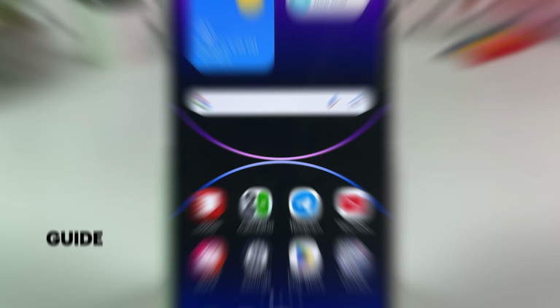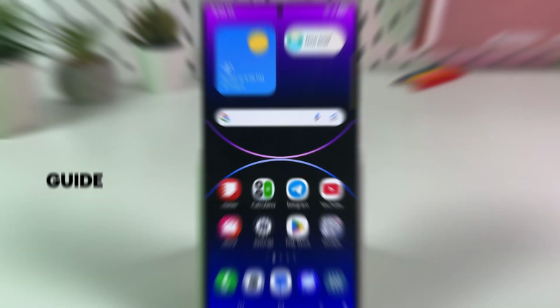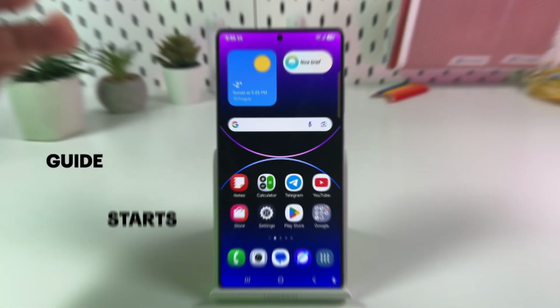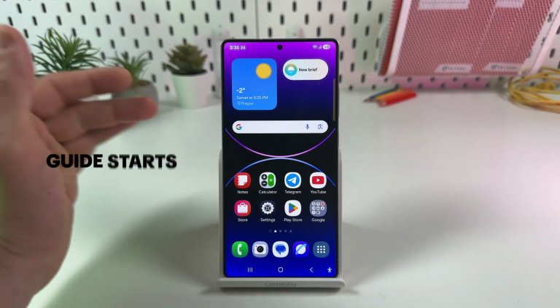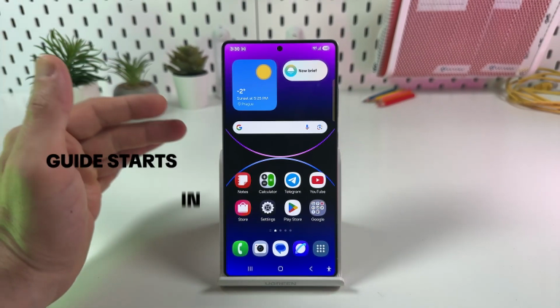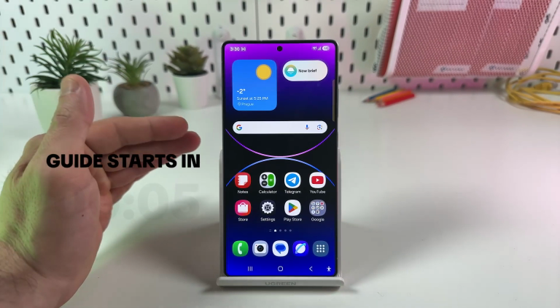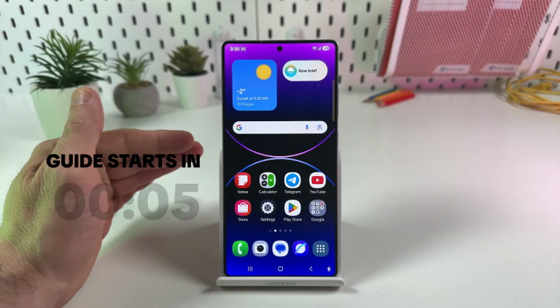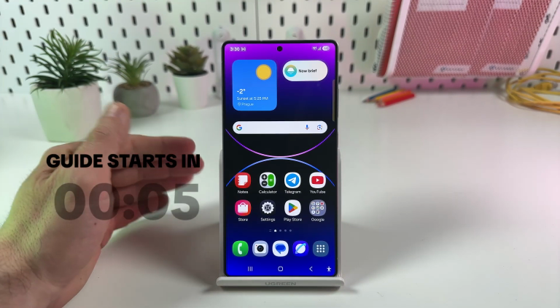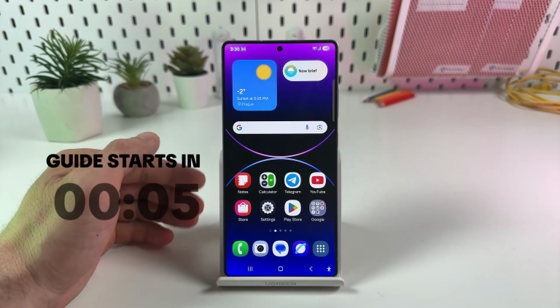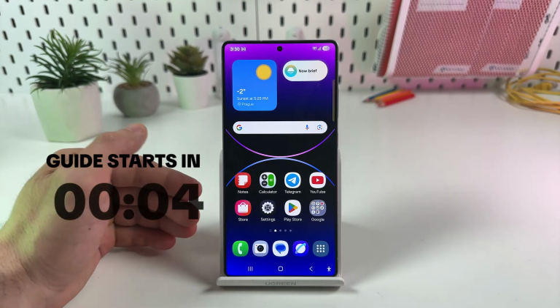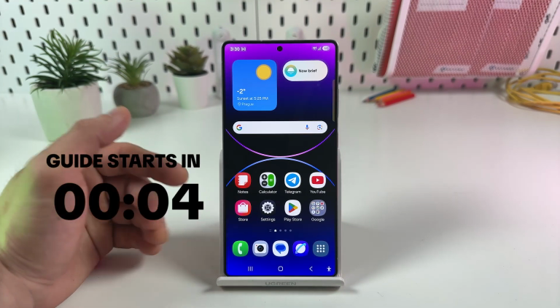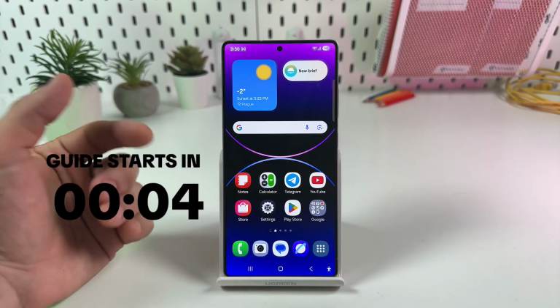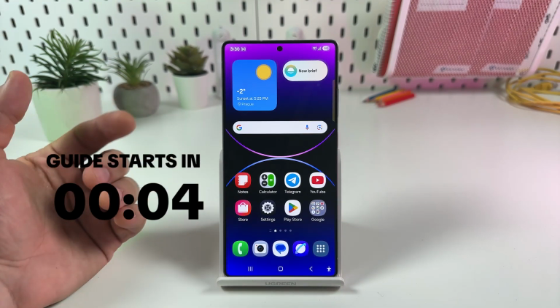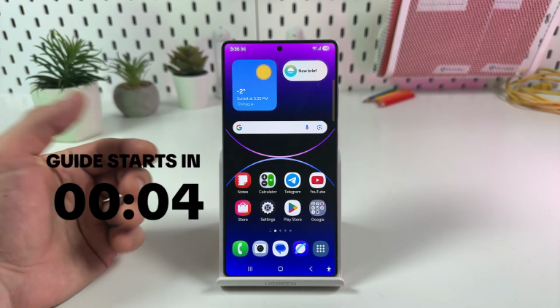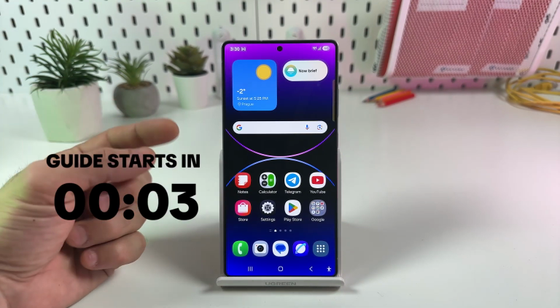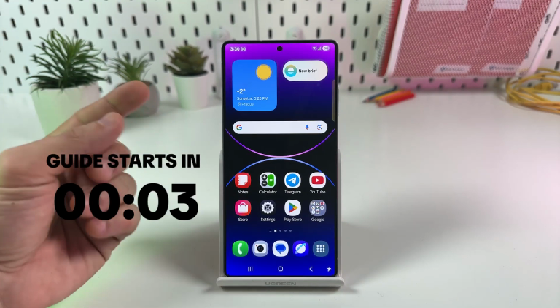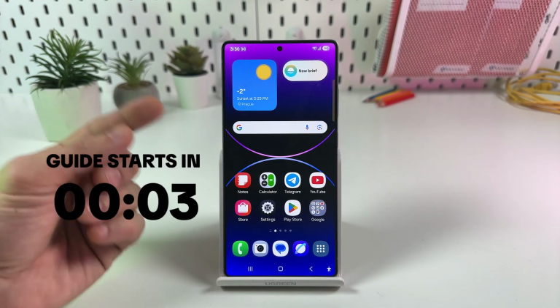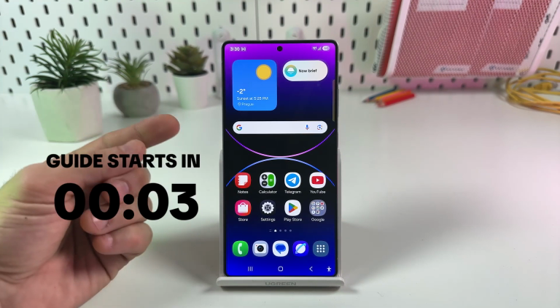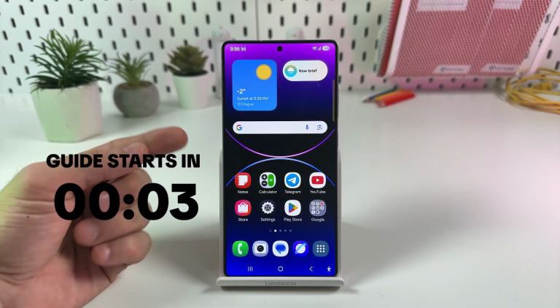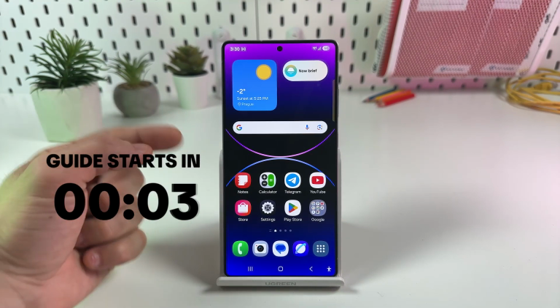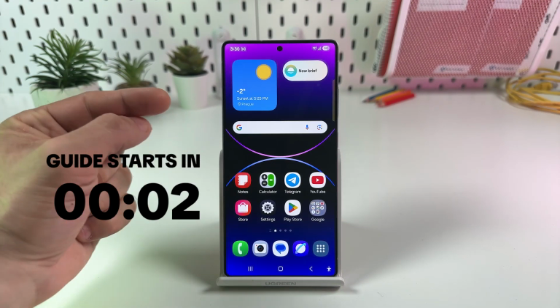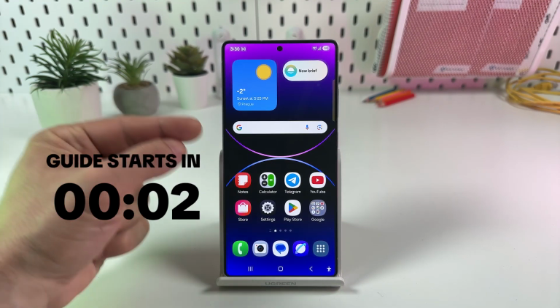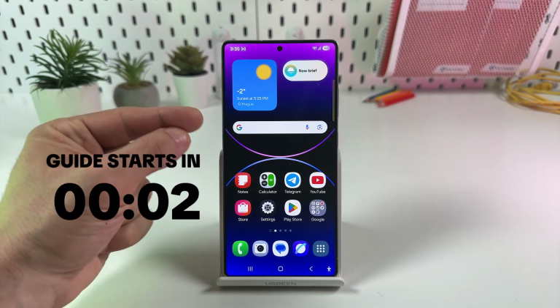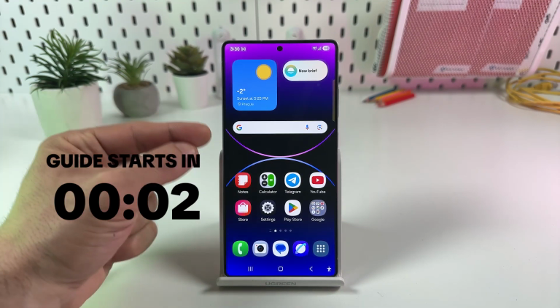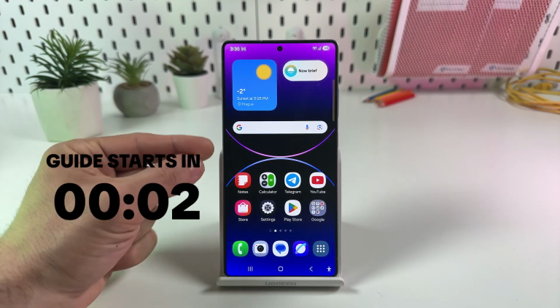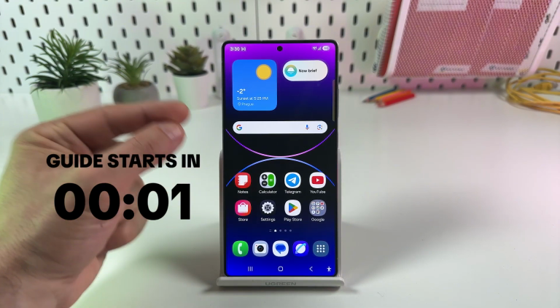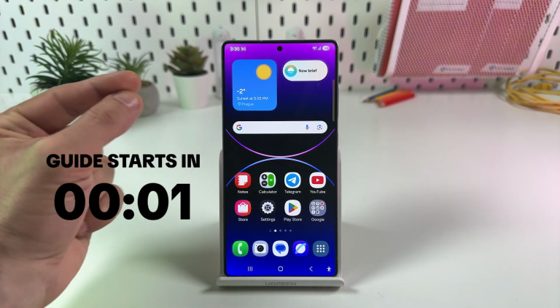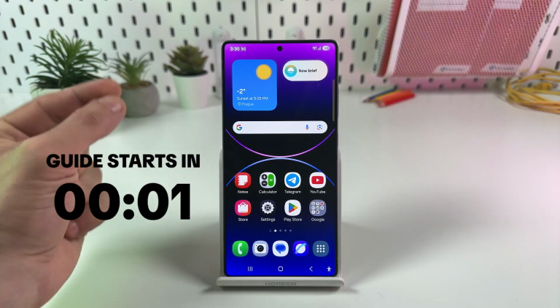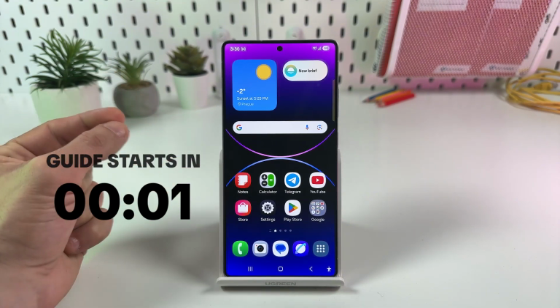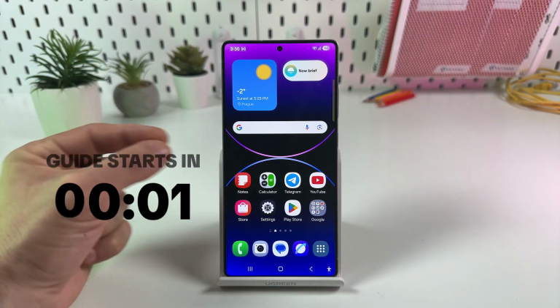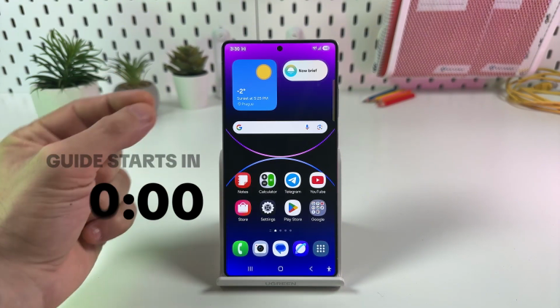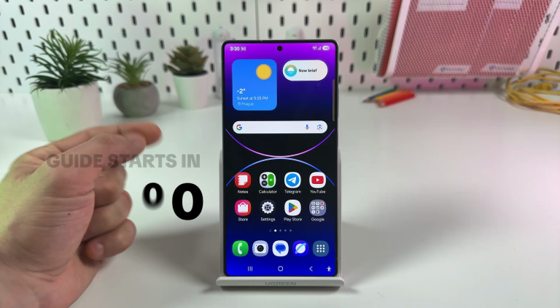Hi guys! This is how to lock applications with your fingerprint on the Samsung Galaxy S25 Ultra.